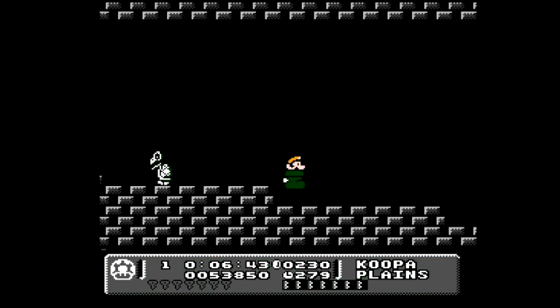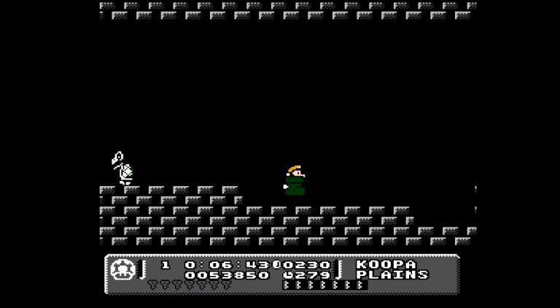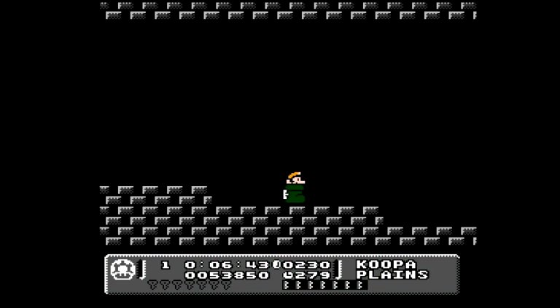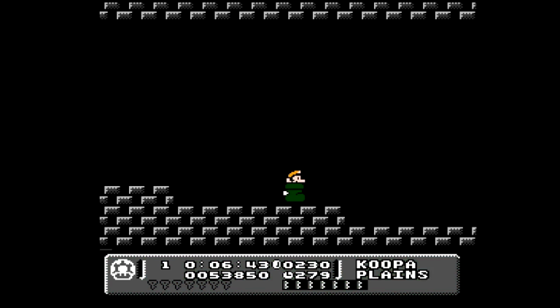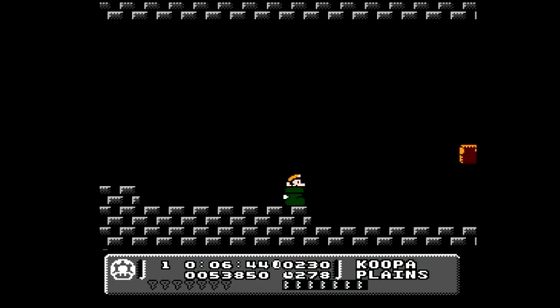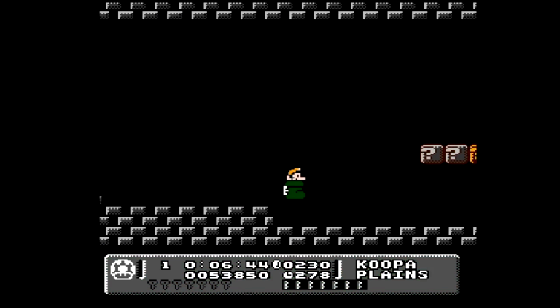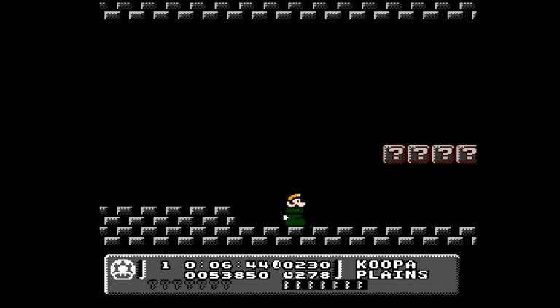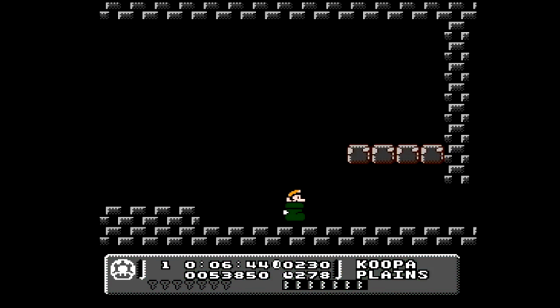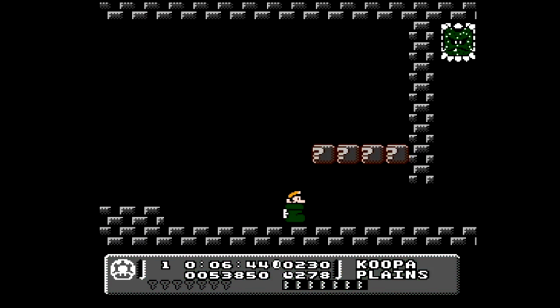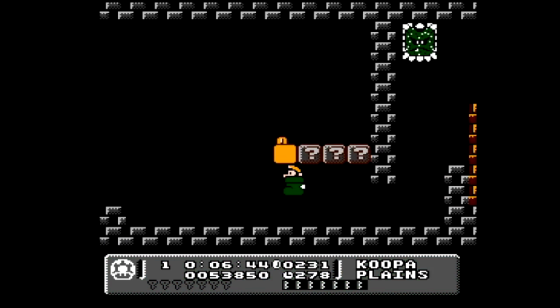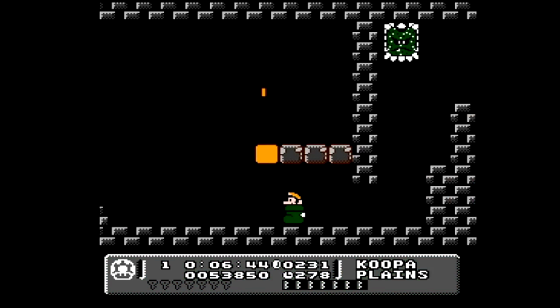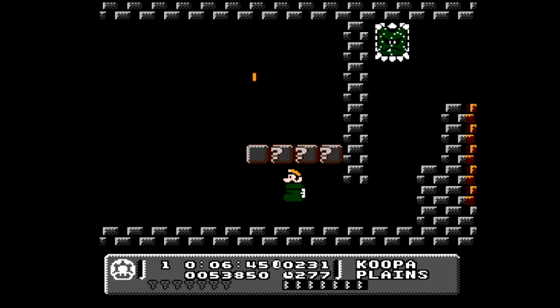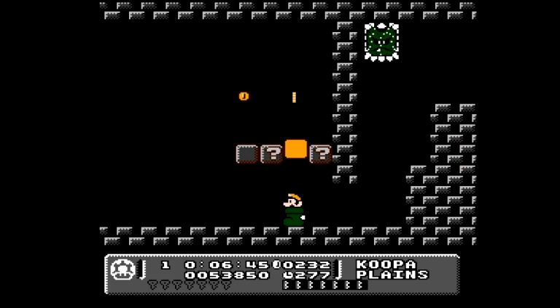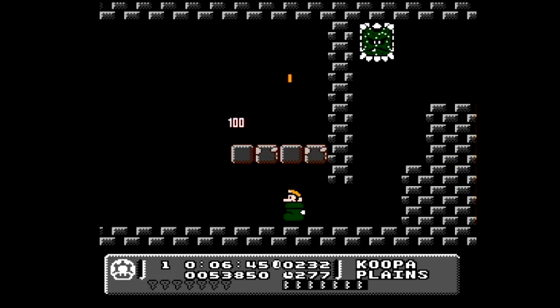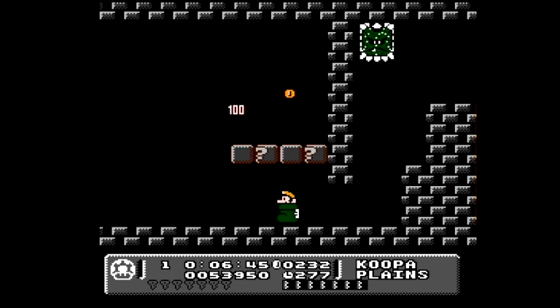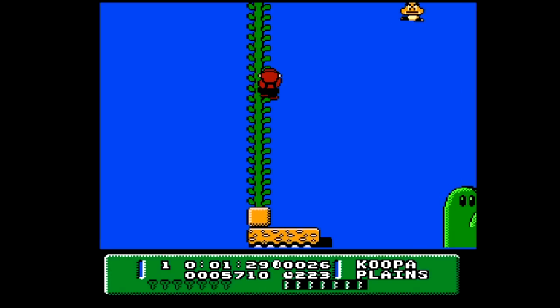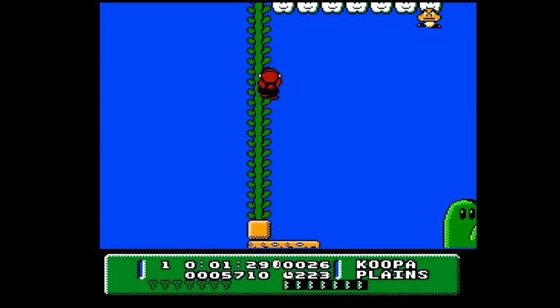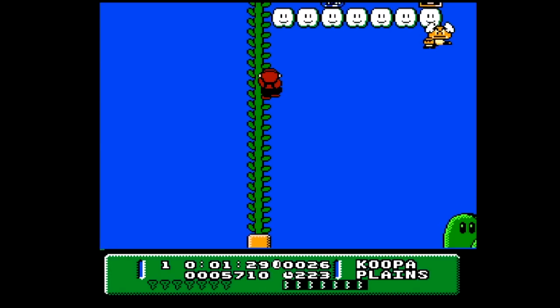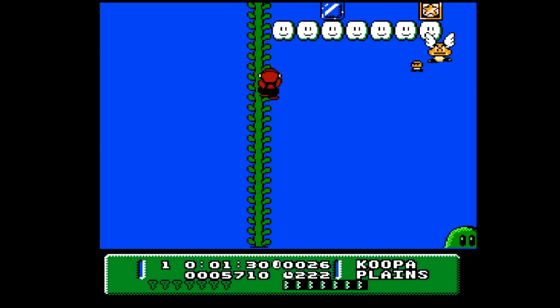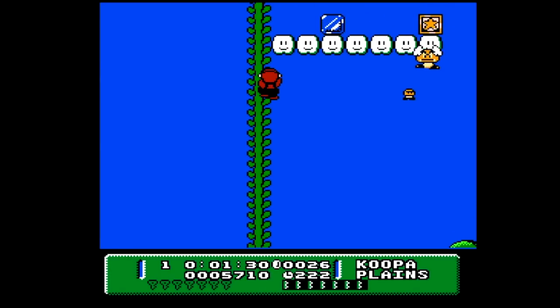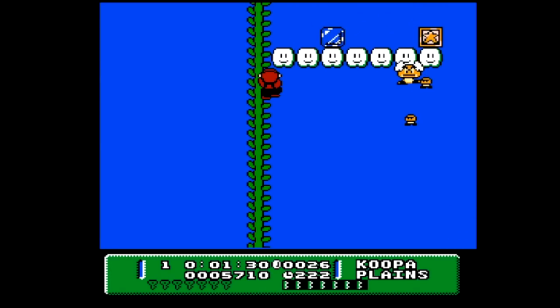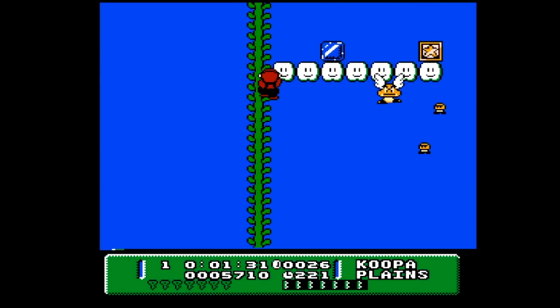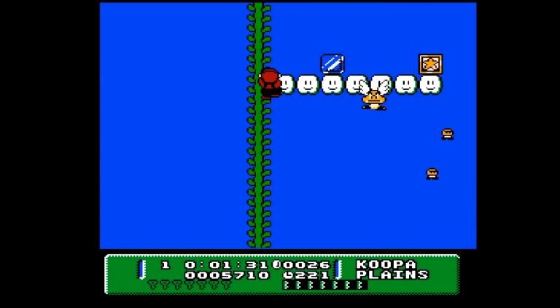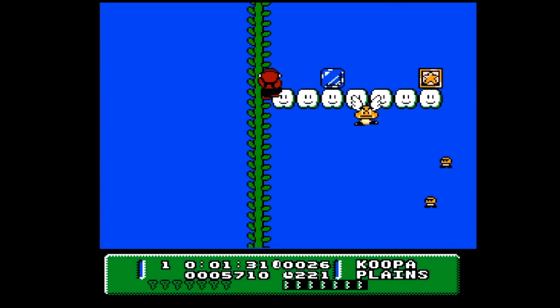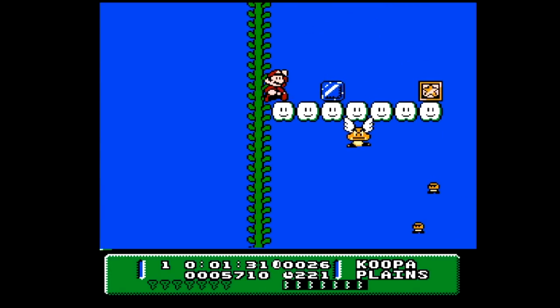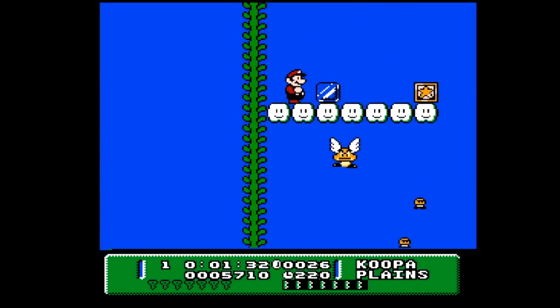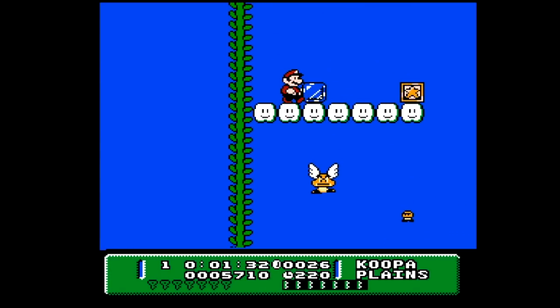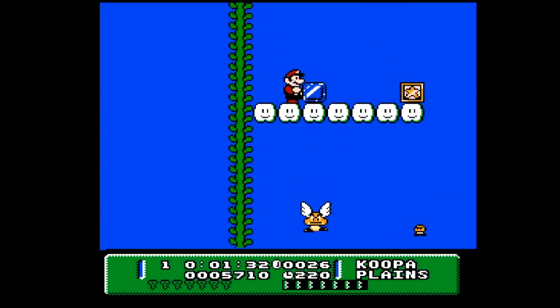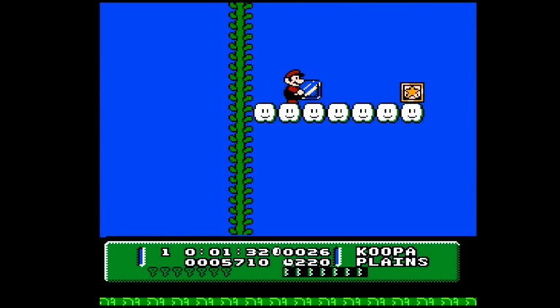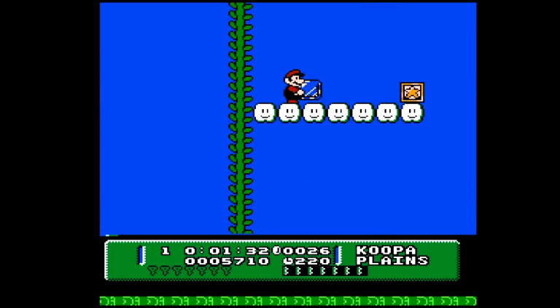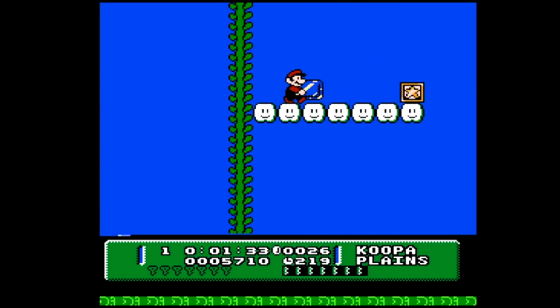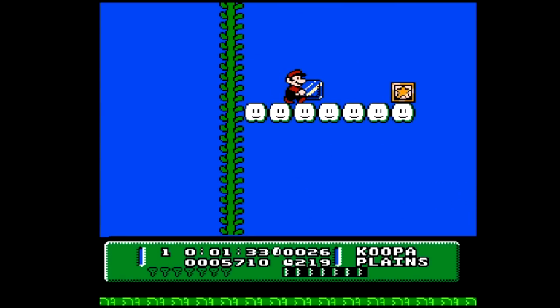If you haven't heard of this game before, you're definitely in for a treat. This is awesome! Let's get started!